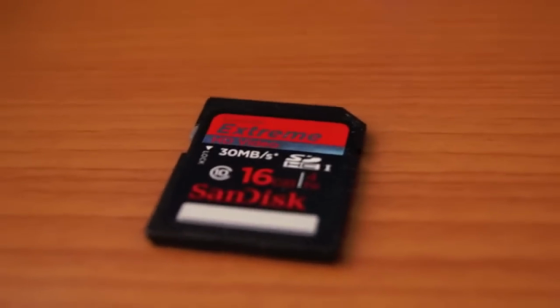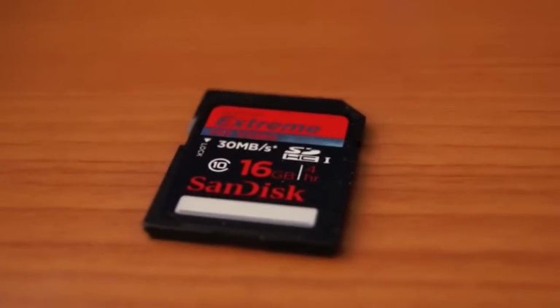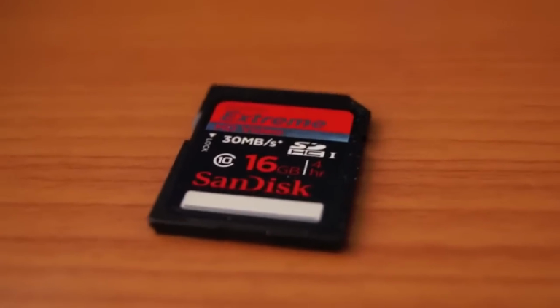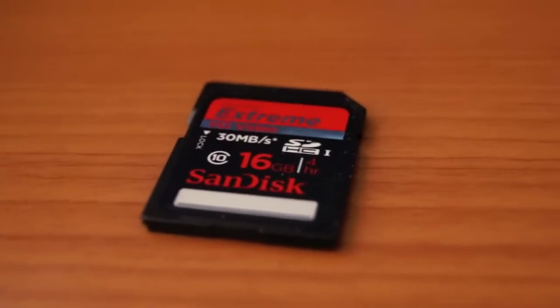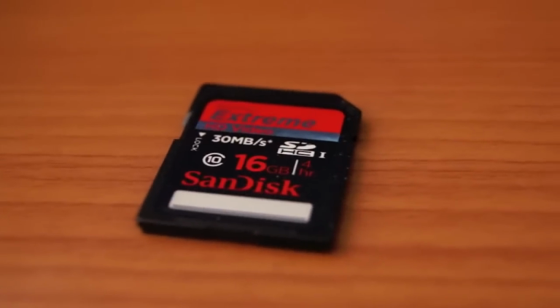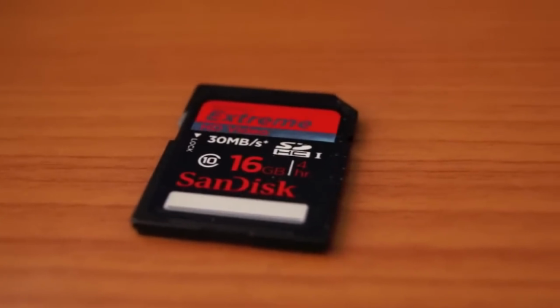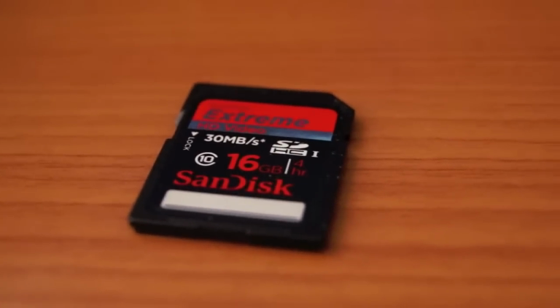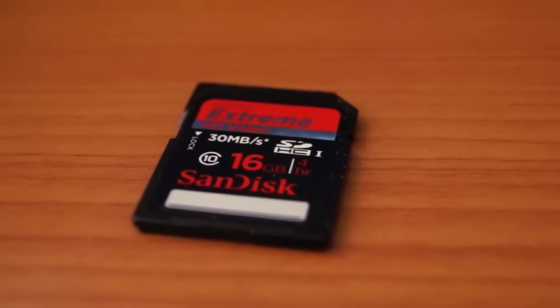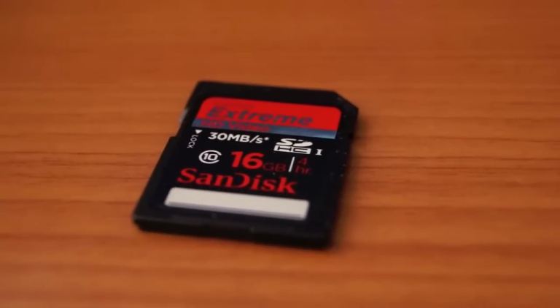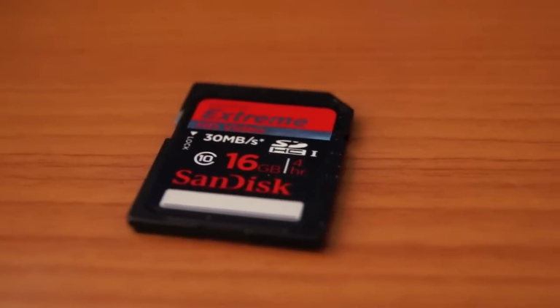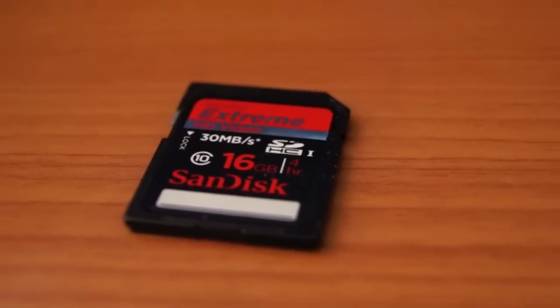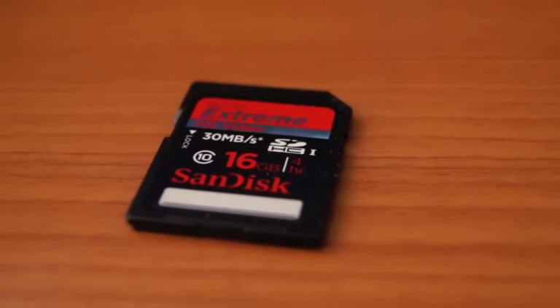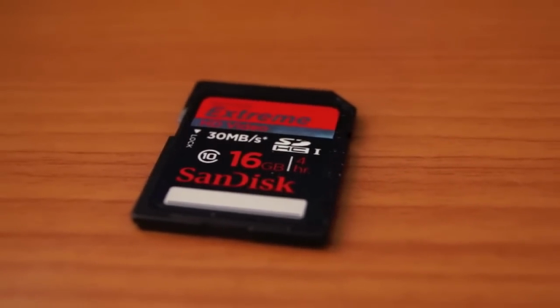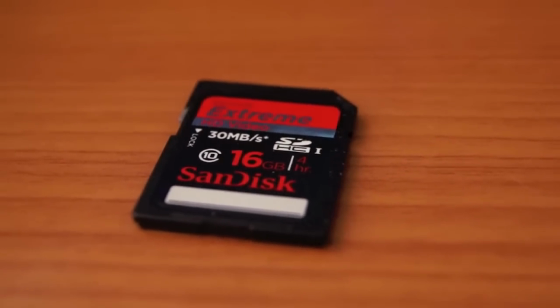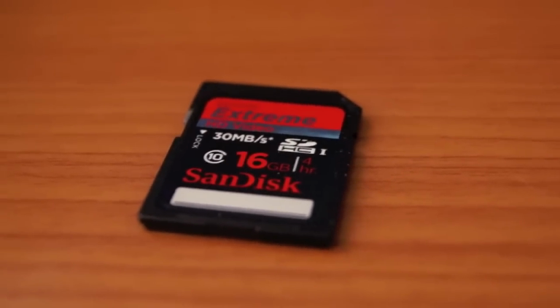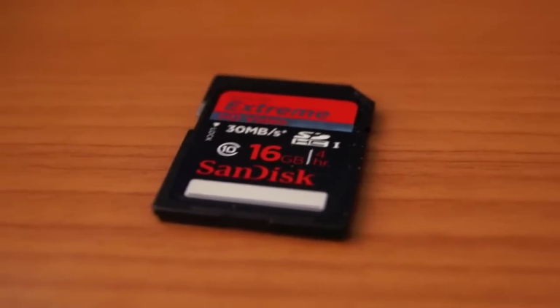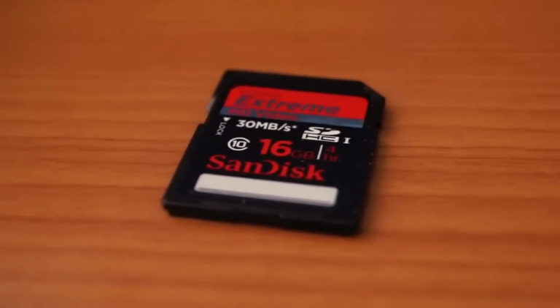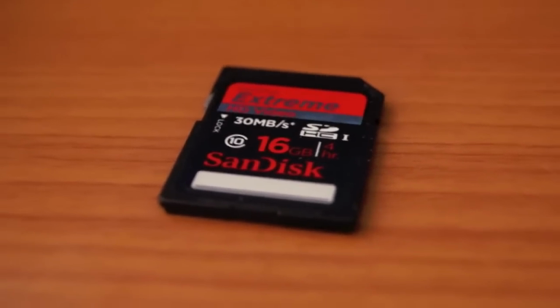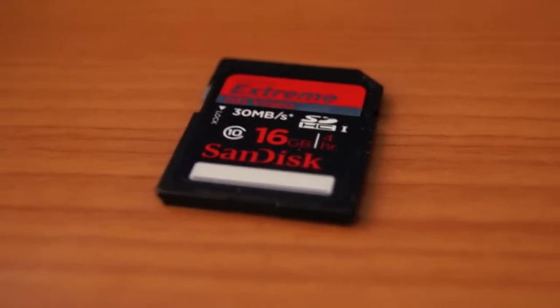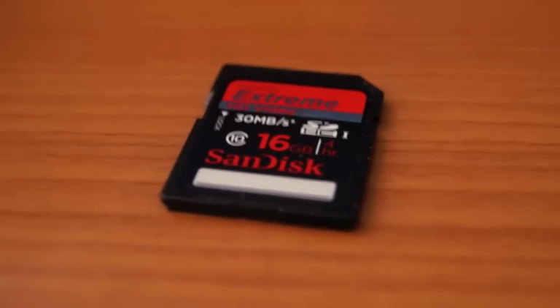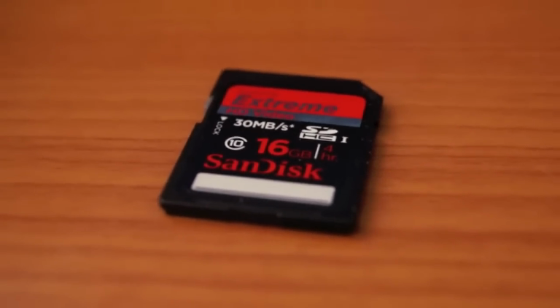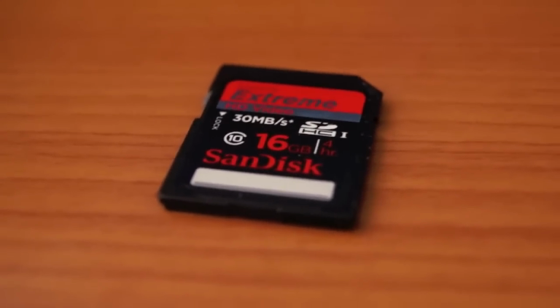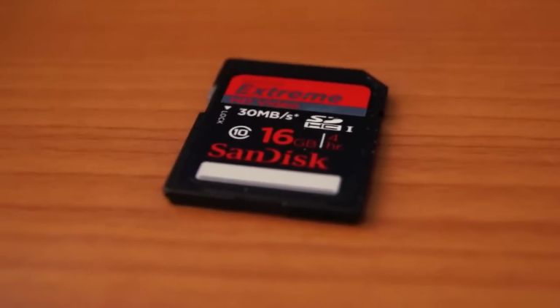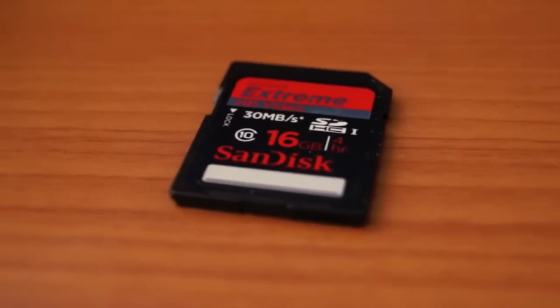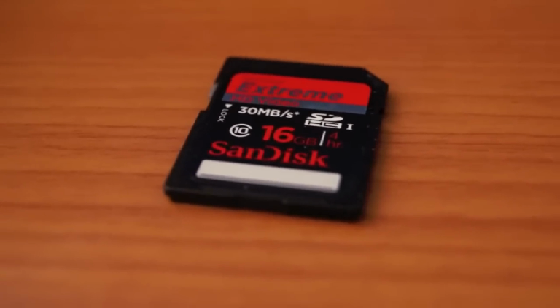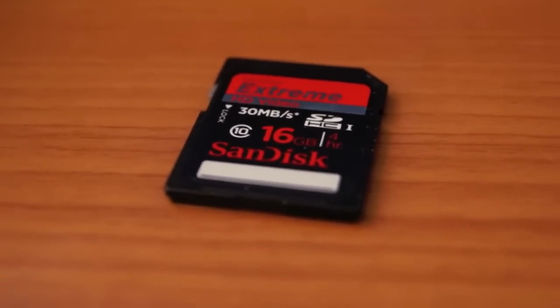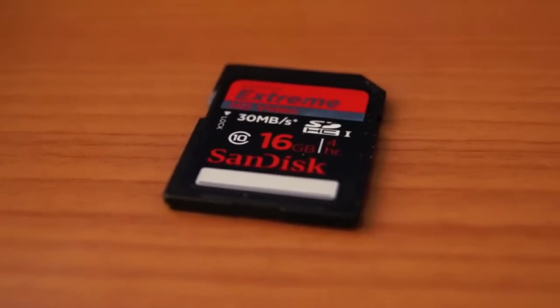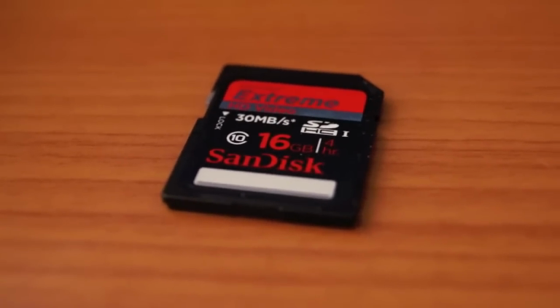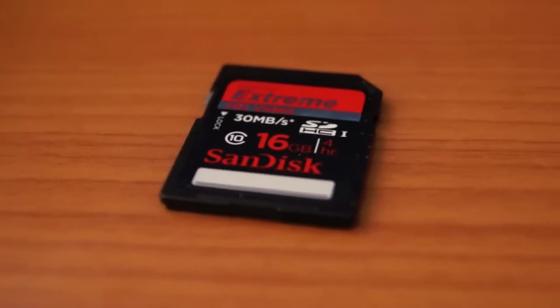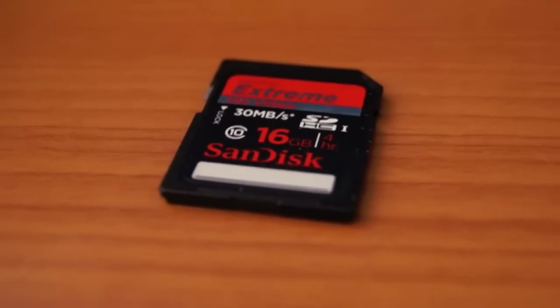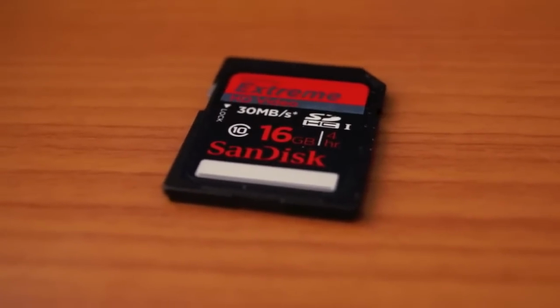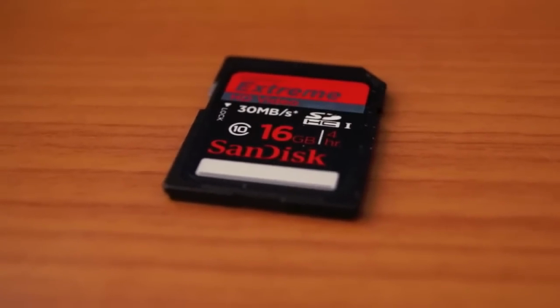So overall, the class 10 memory card was notably faster than the class 2 and class 4 memory cards tested.